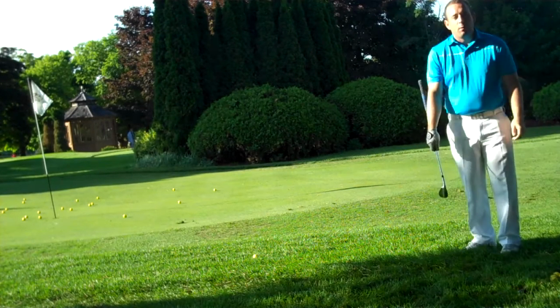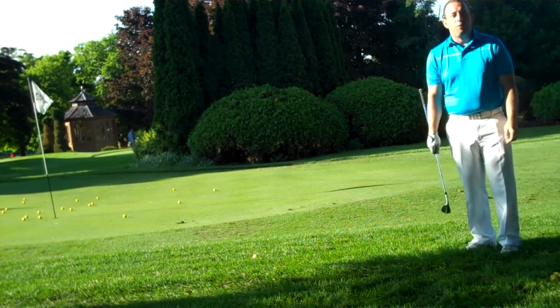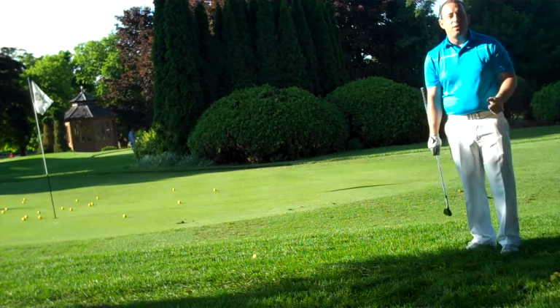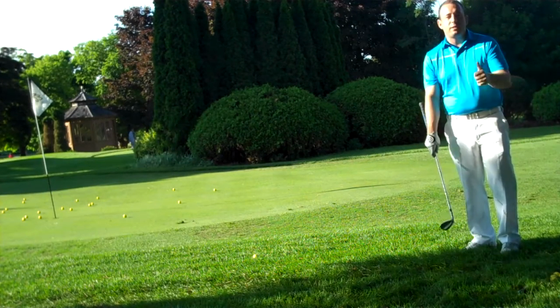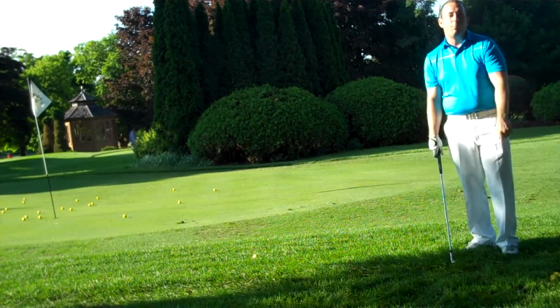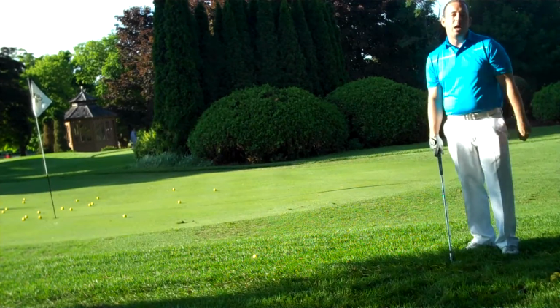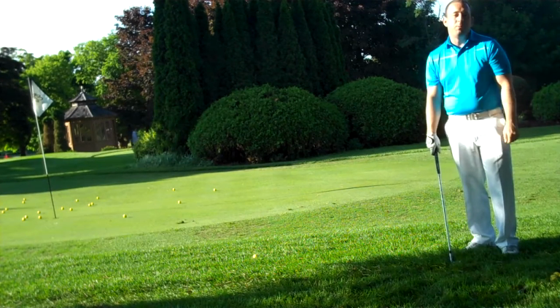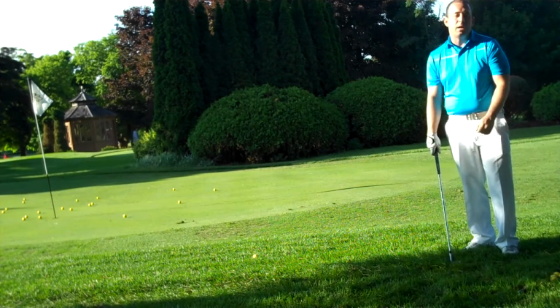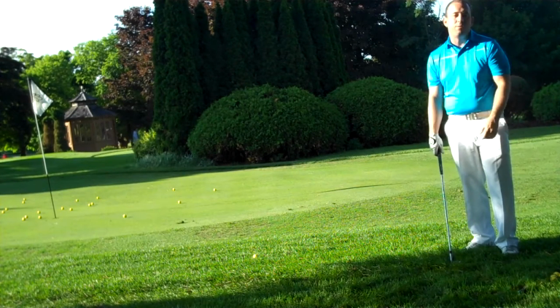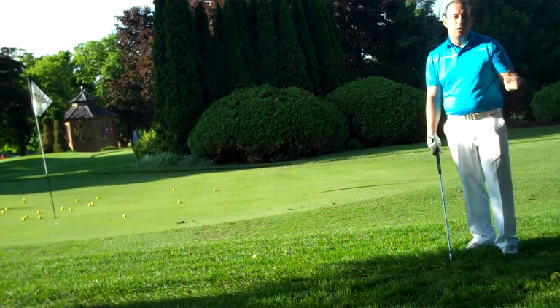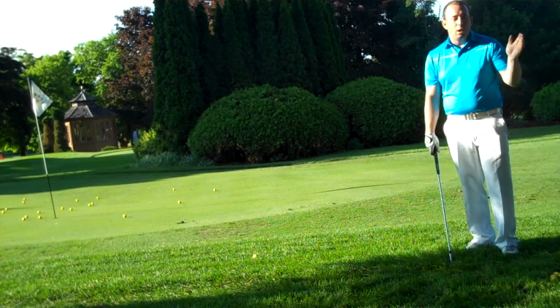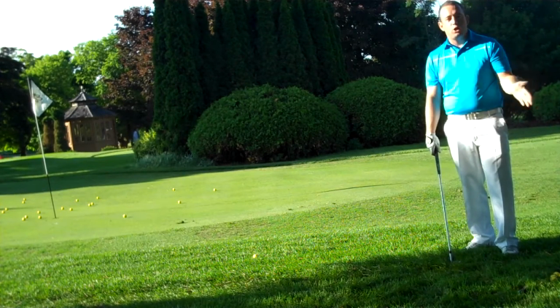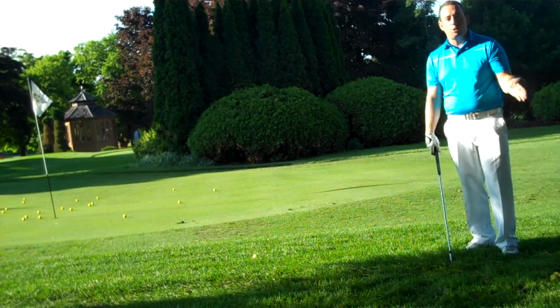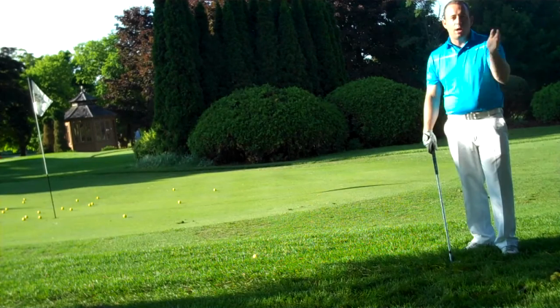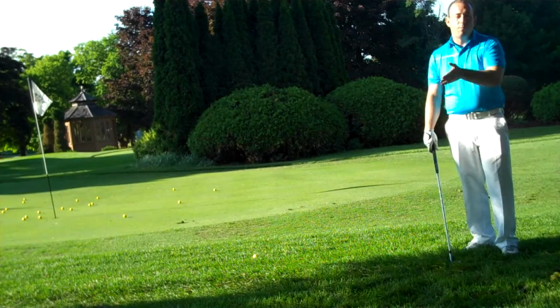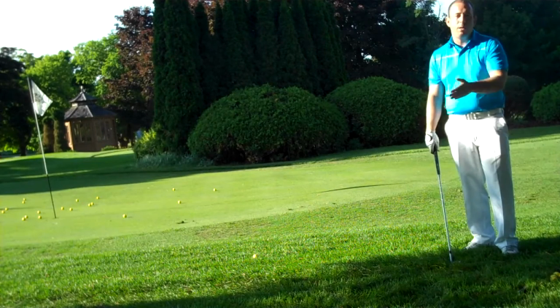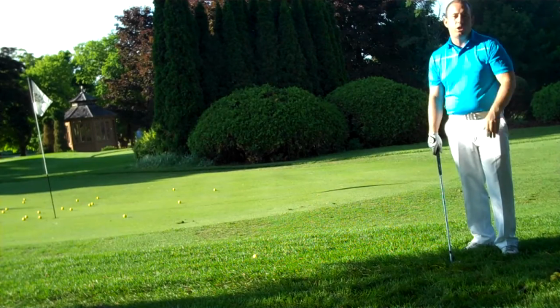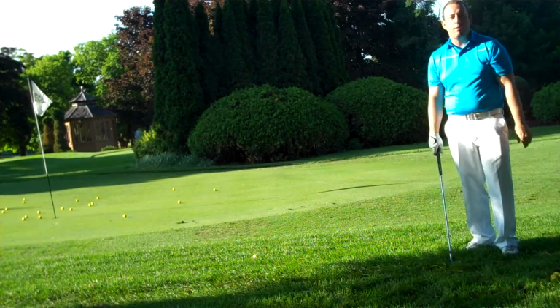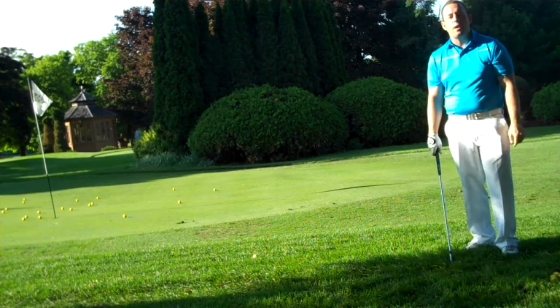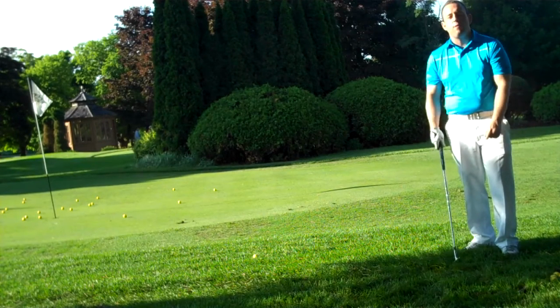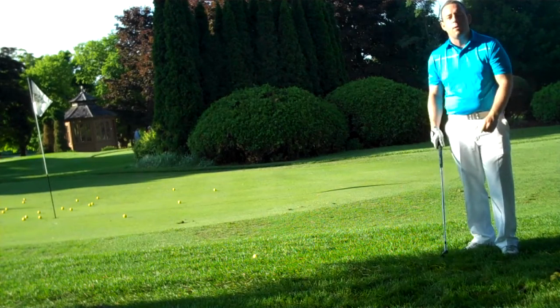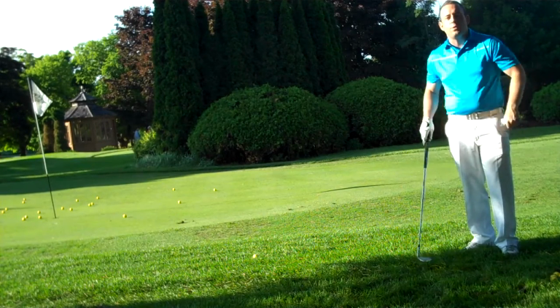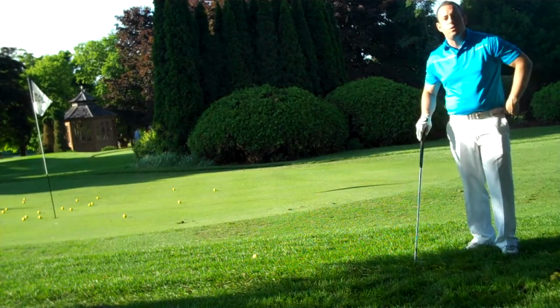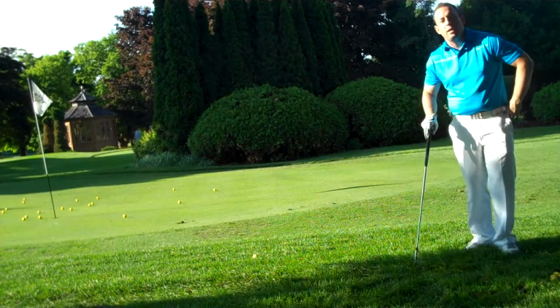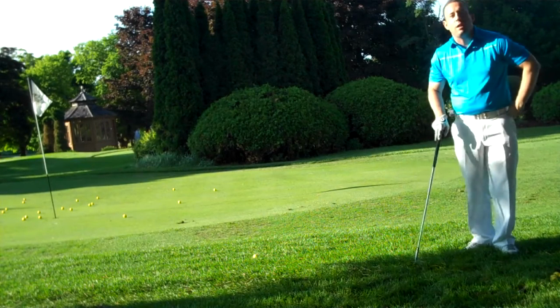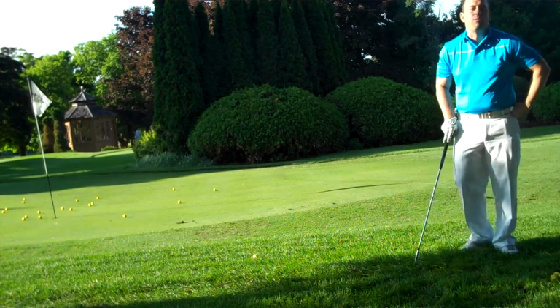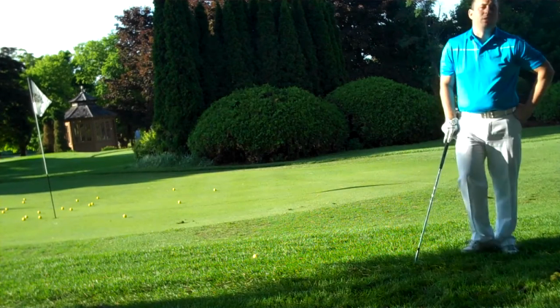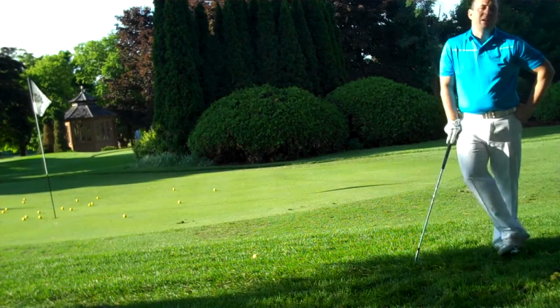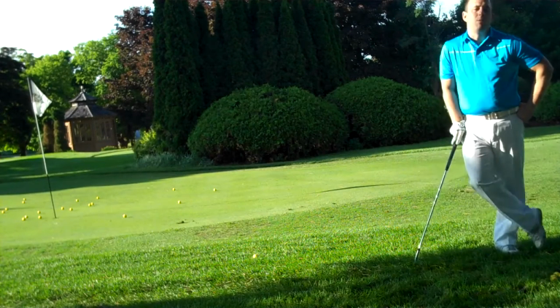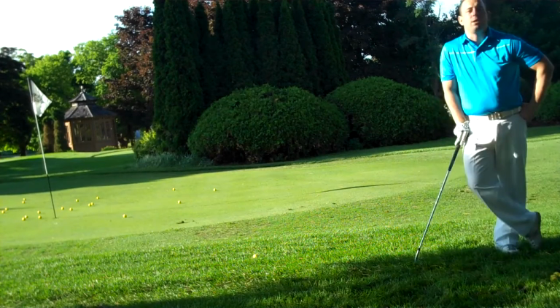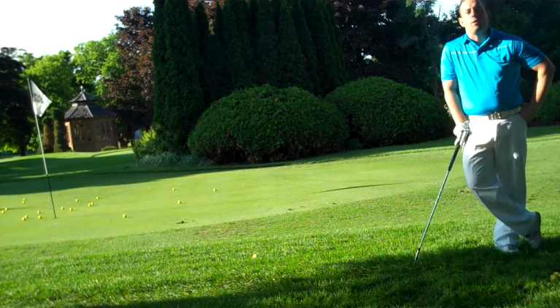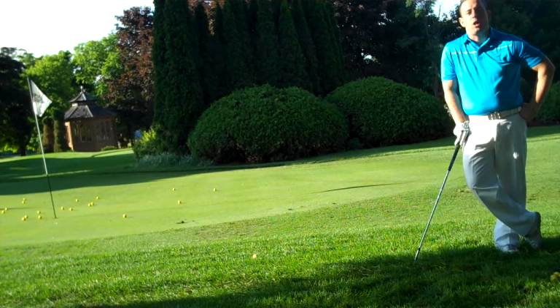Hopefully this tip will help you decipher a chip shot from a pitch shot. Thank you very much for tuning in — I look forward to seeing everybody in the golf shop.